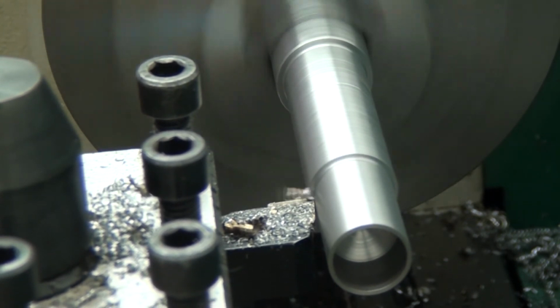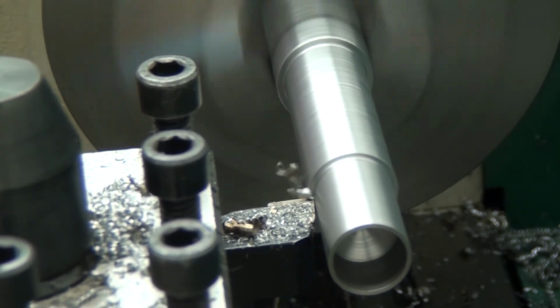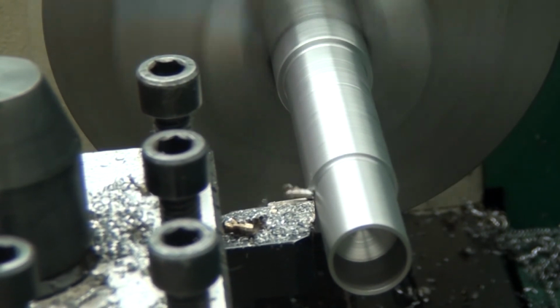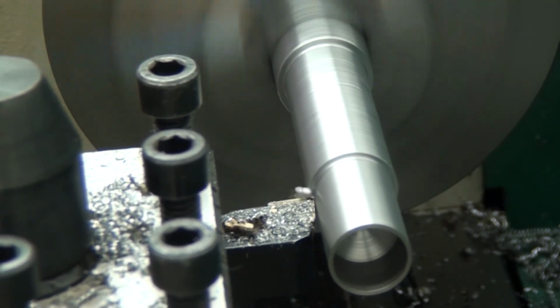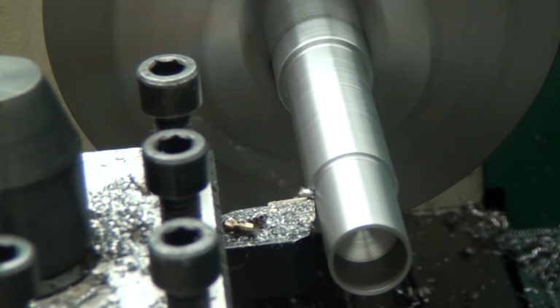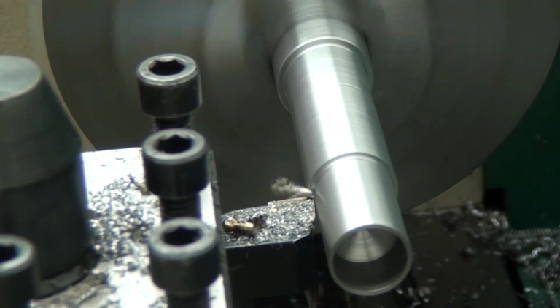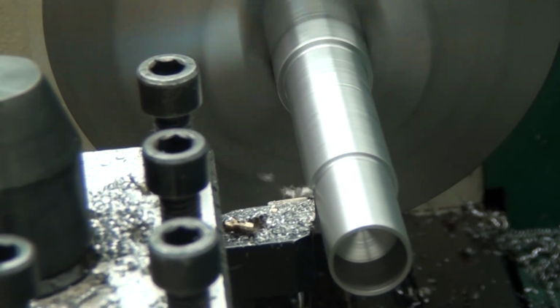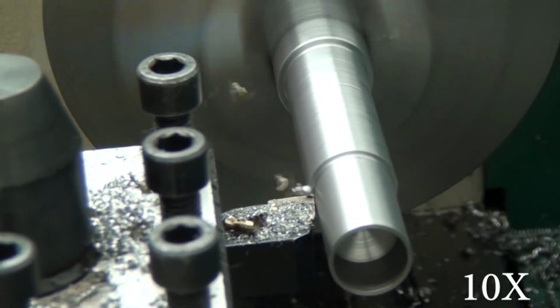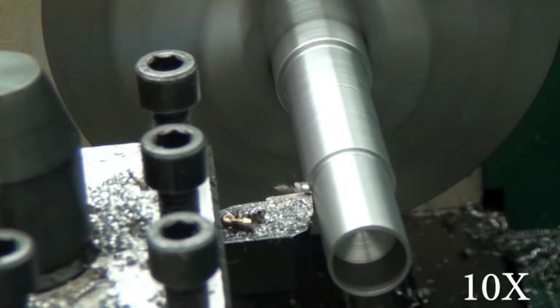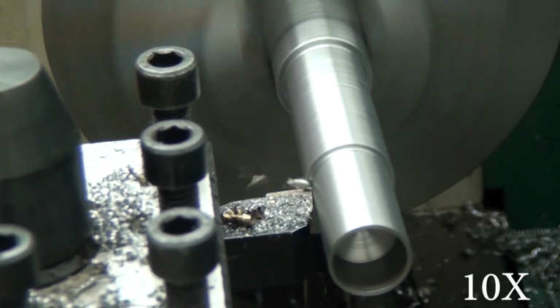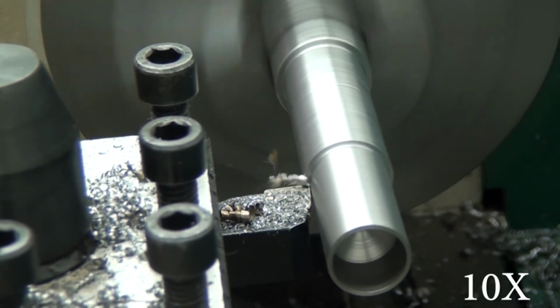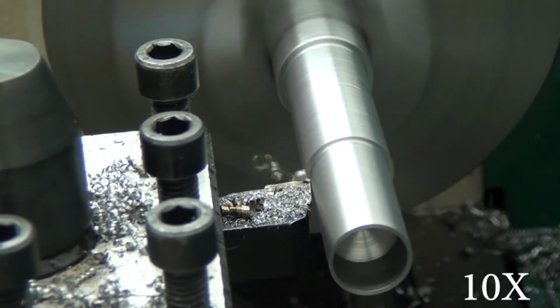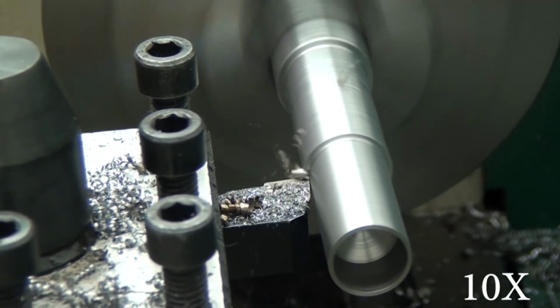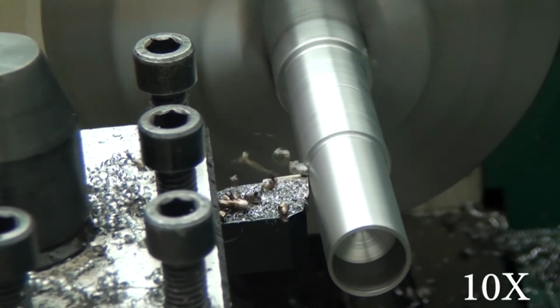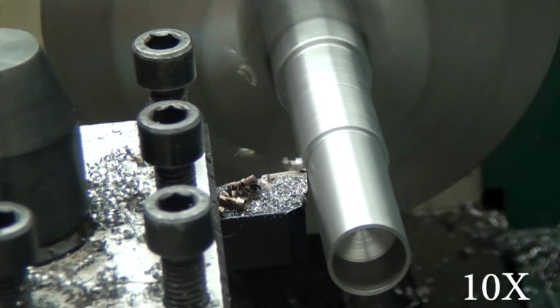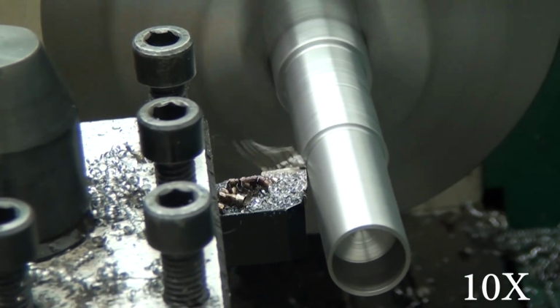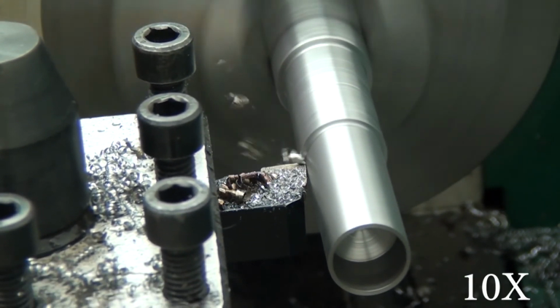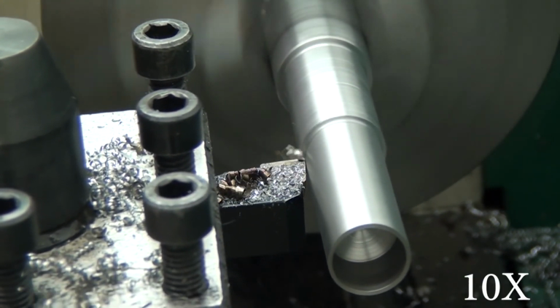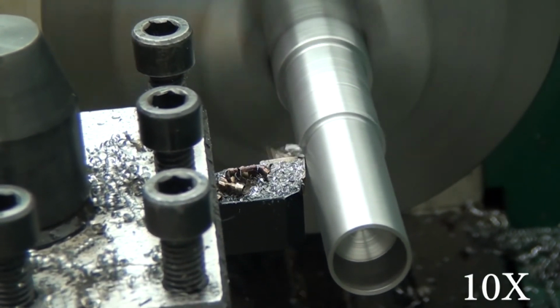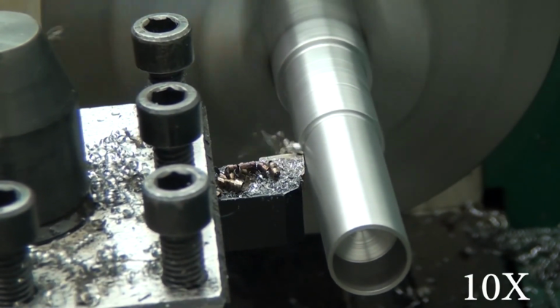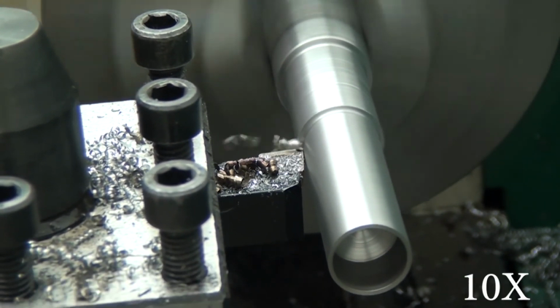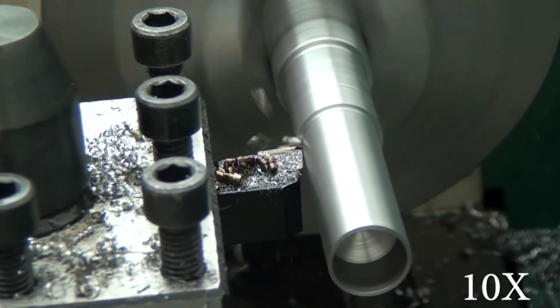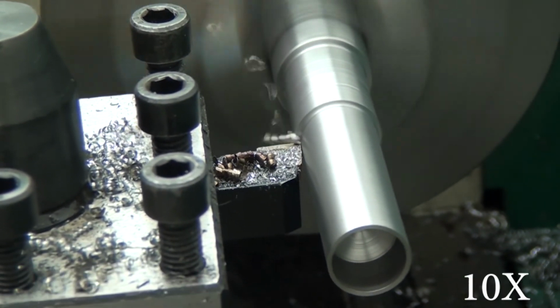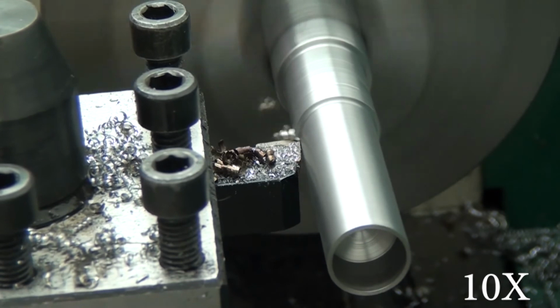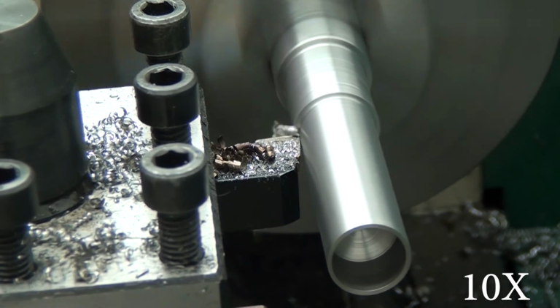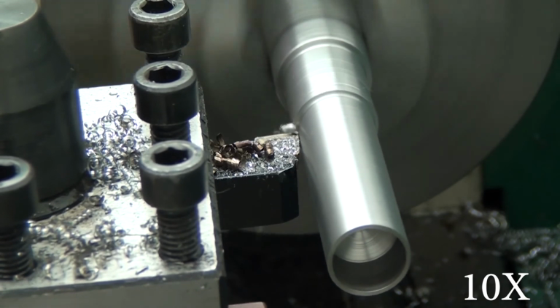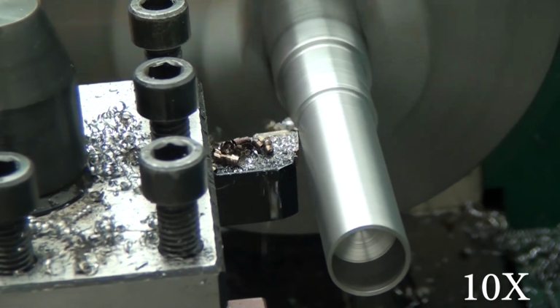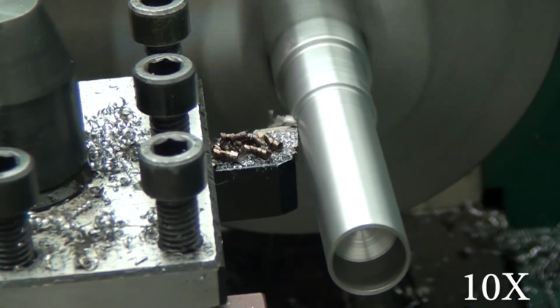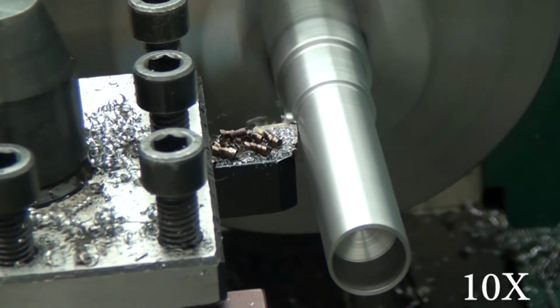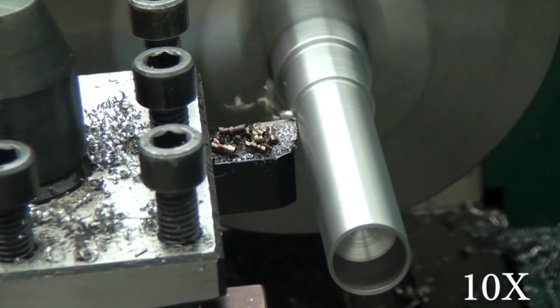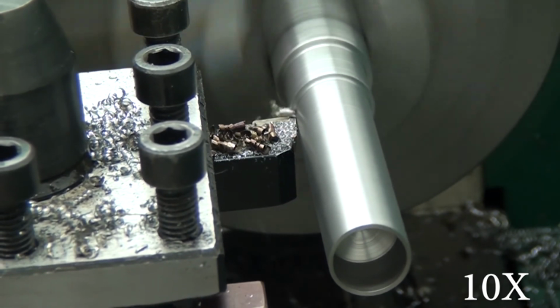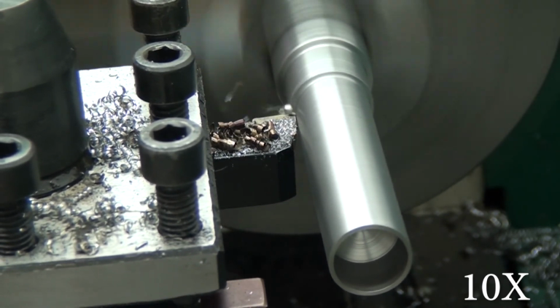So please guys, if you're using a lathe, wear eye protection. I'm wearing eye protection, and I'm glad that I was.